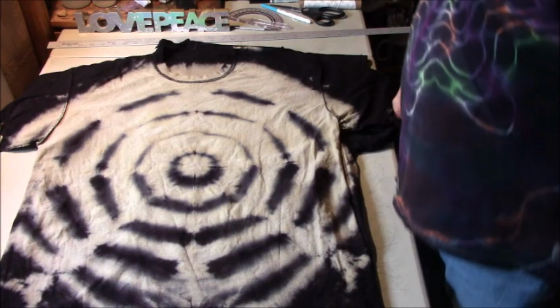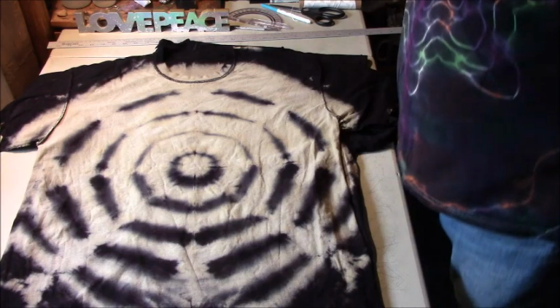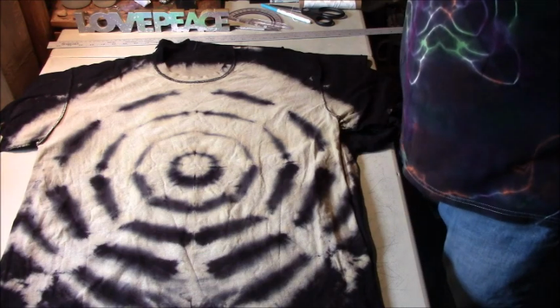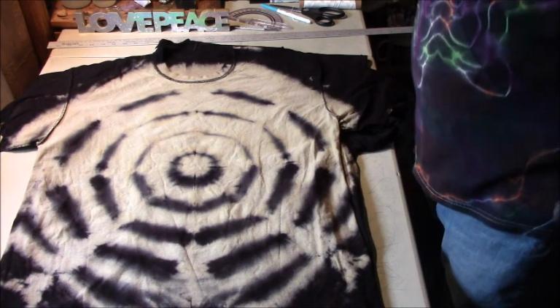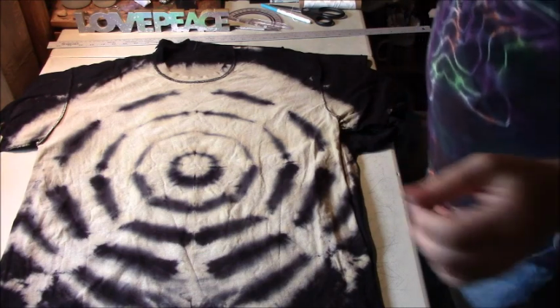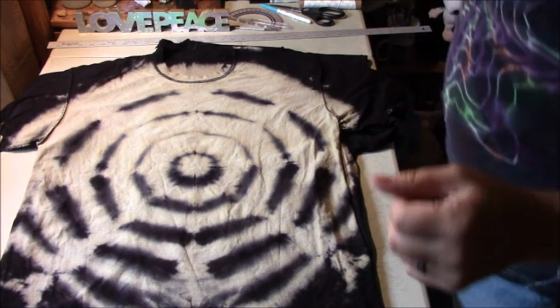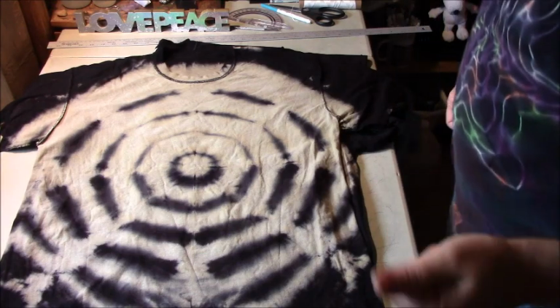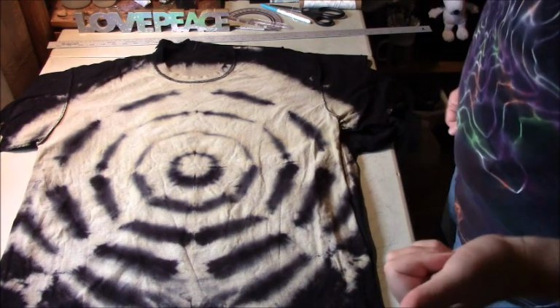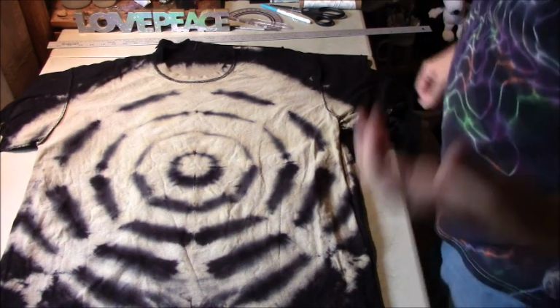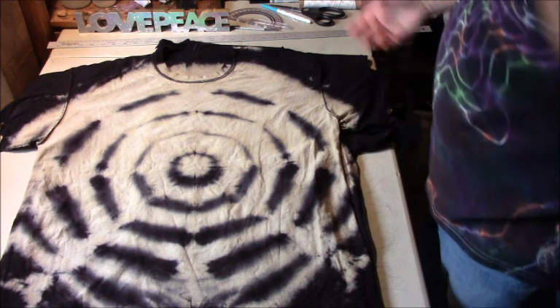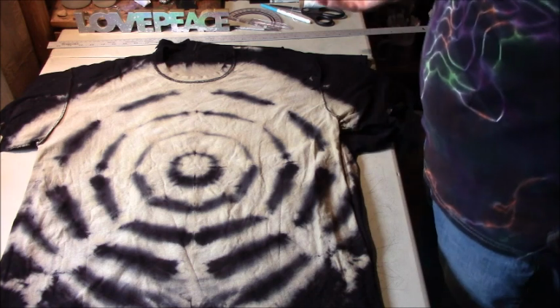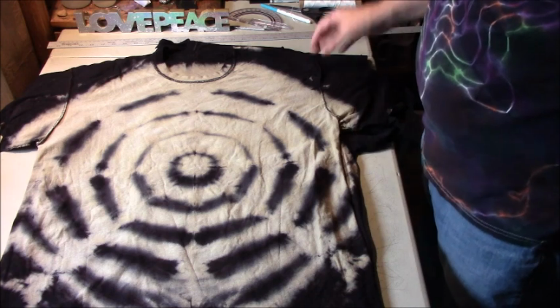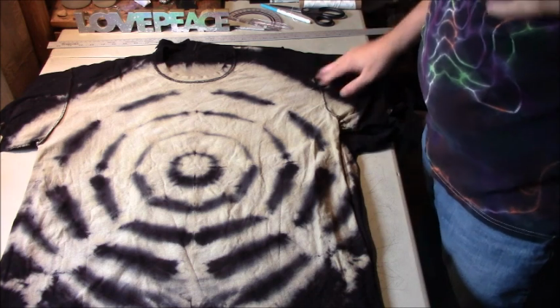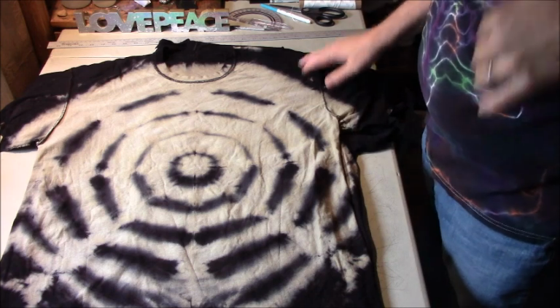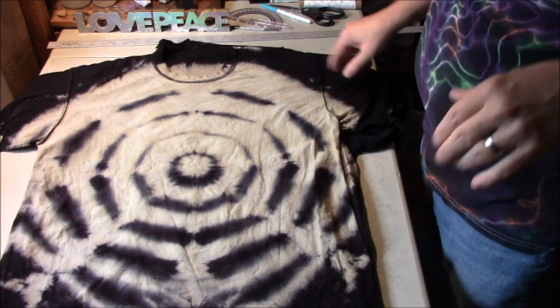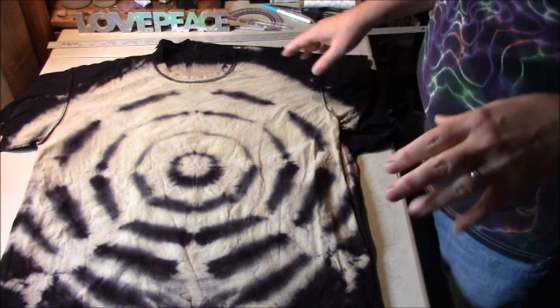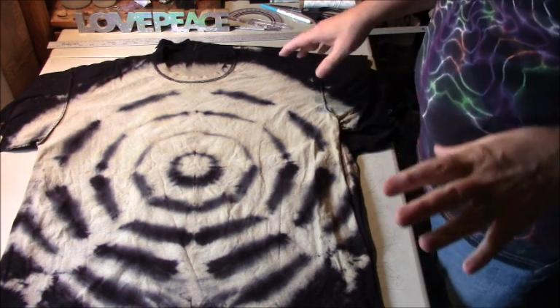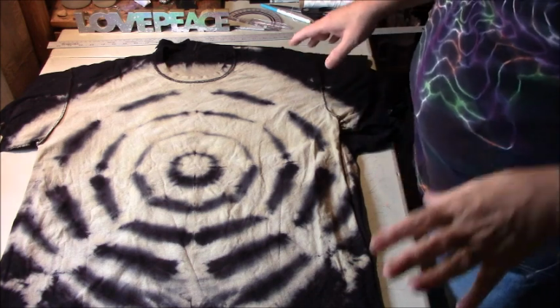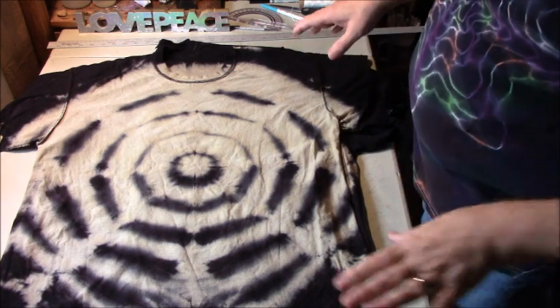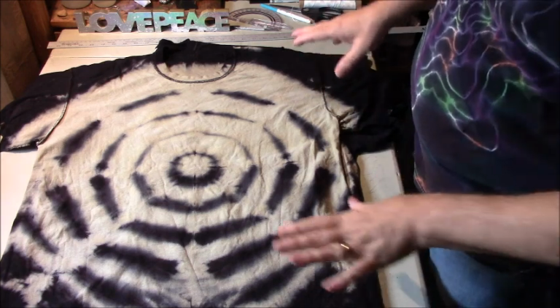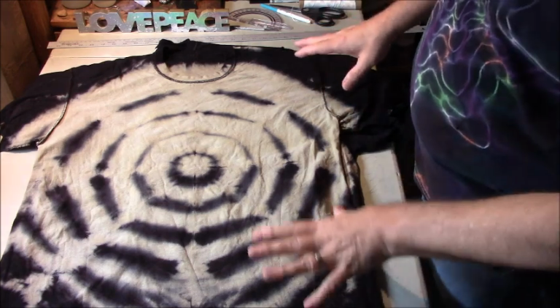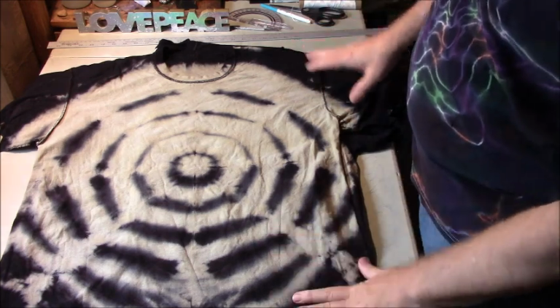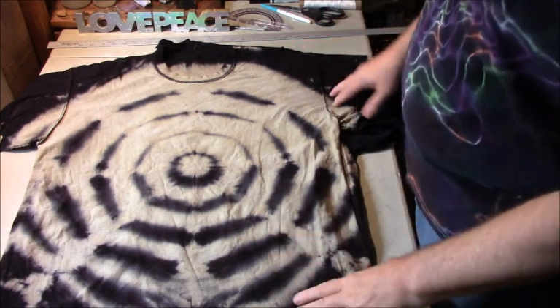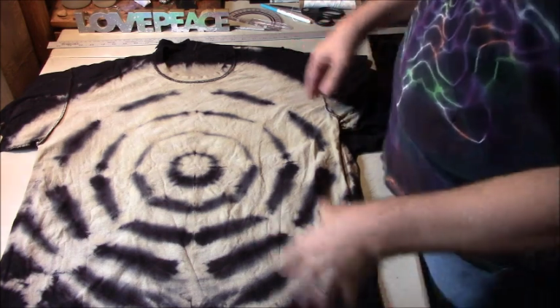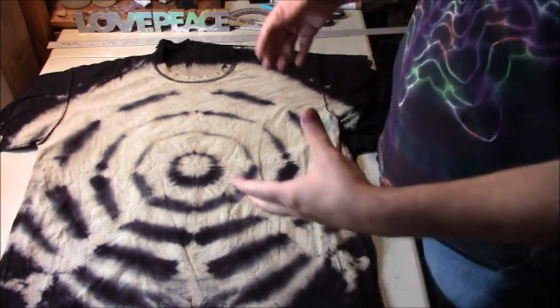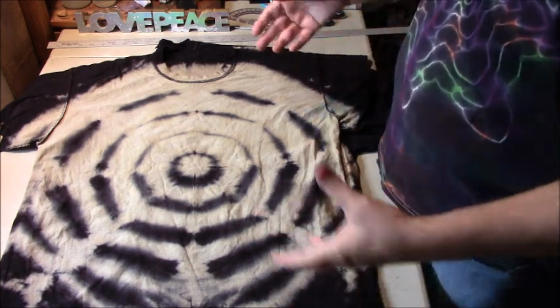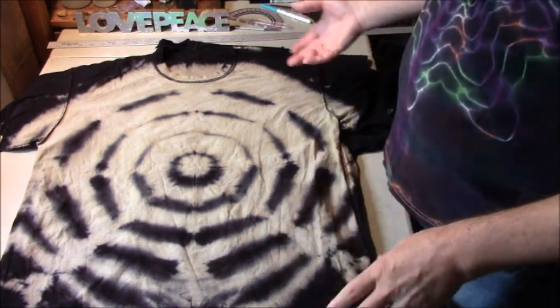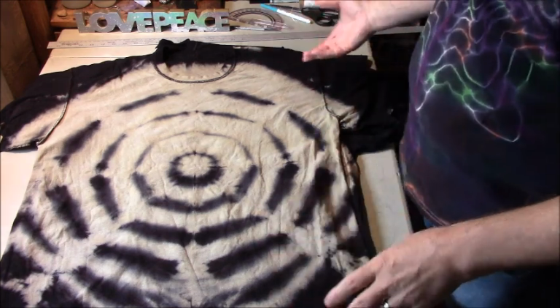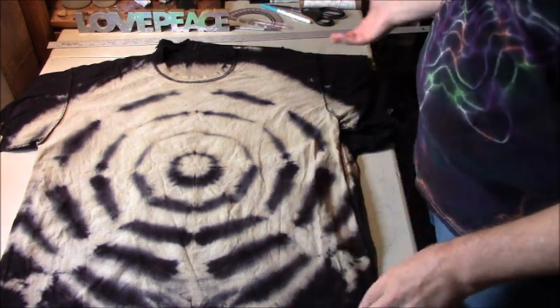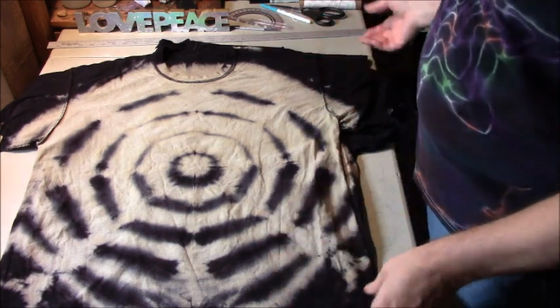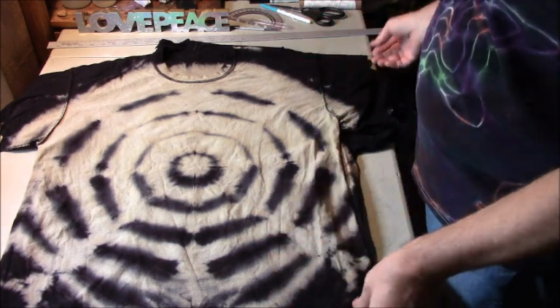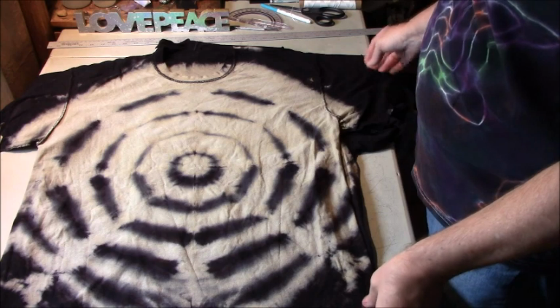Hello and welcome, Mr. Tie-Dye. Lately I've been exploring the spiderweb design.